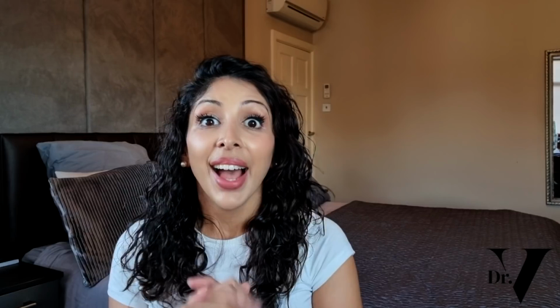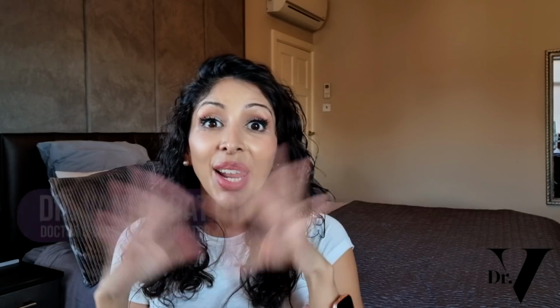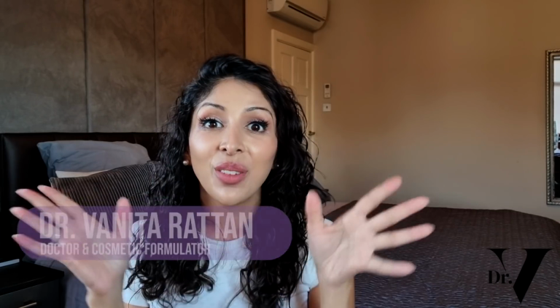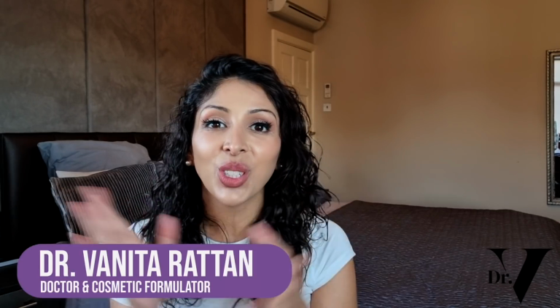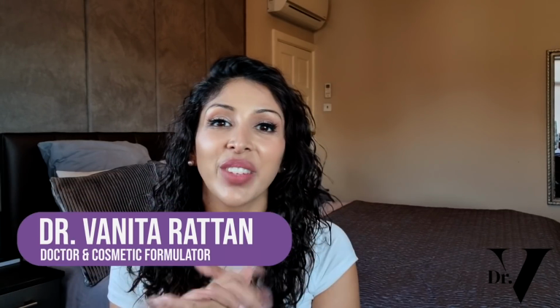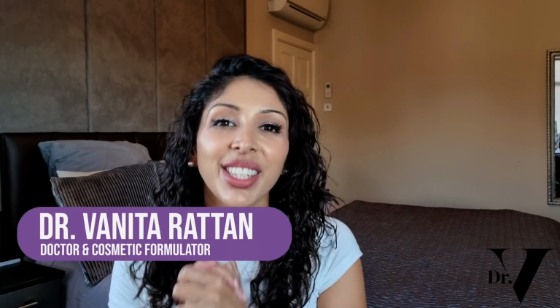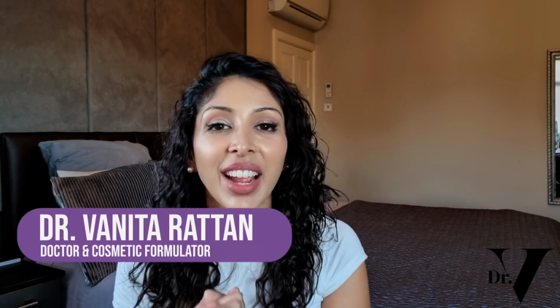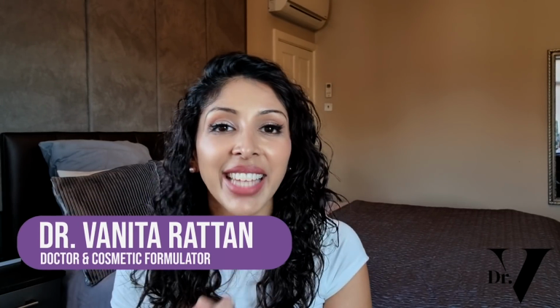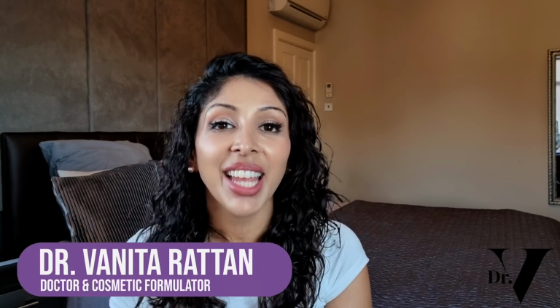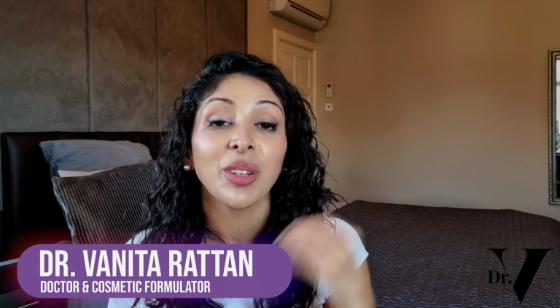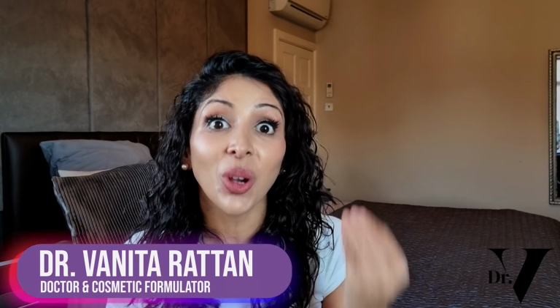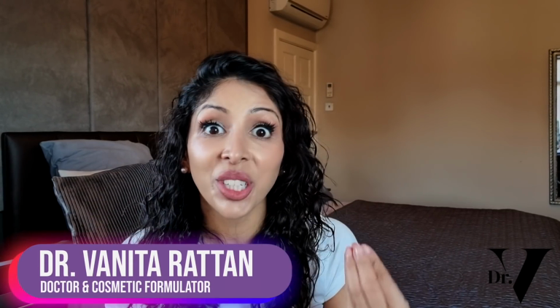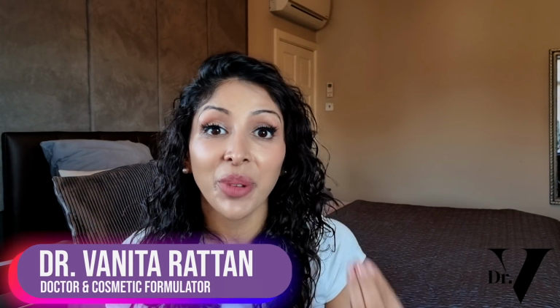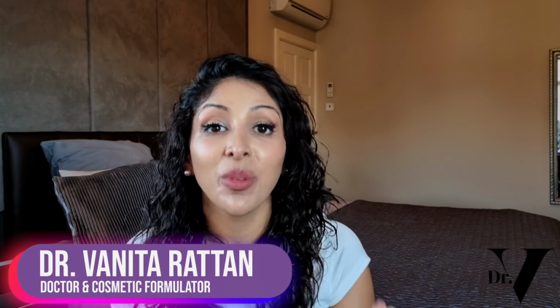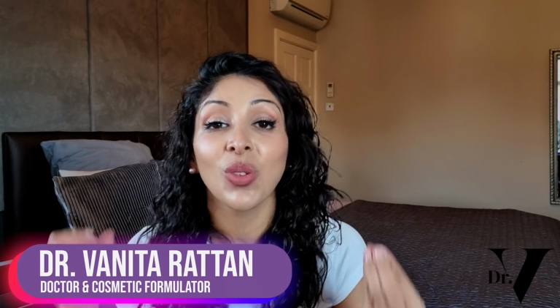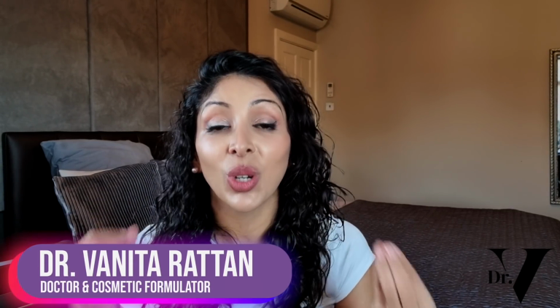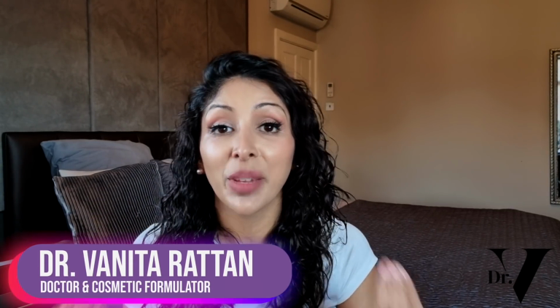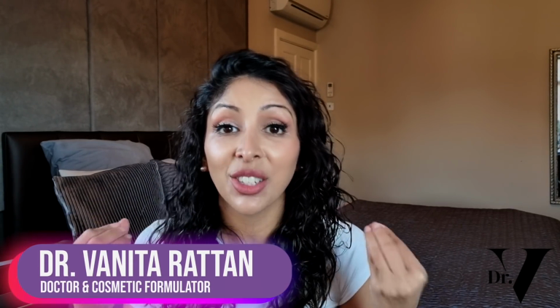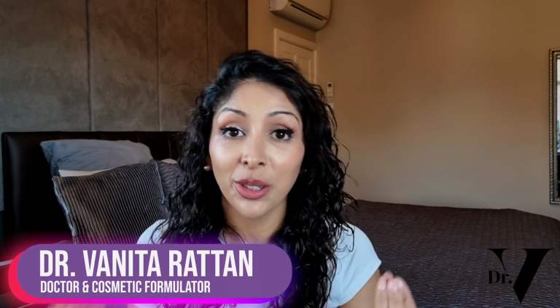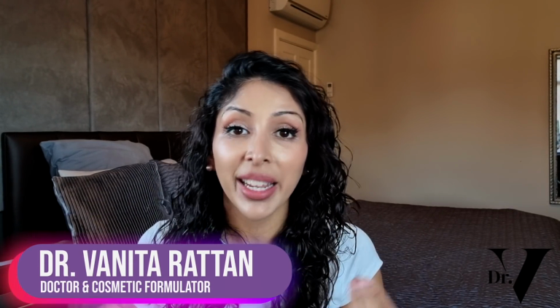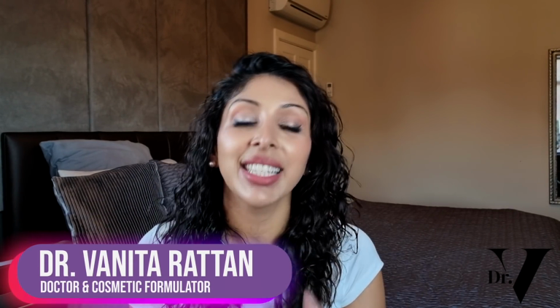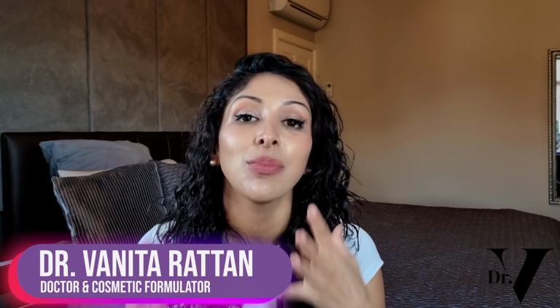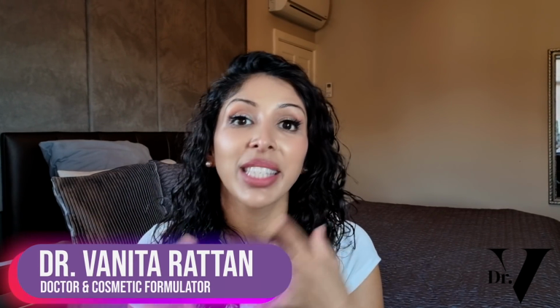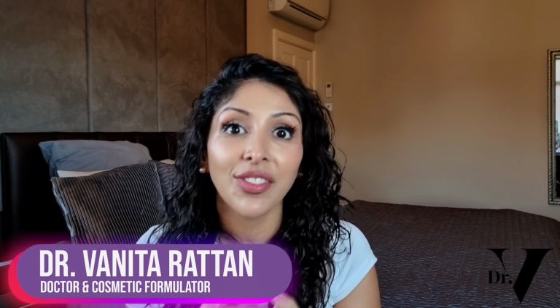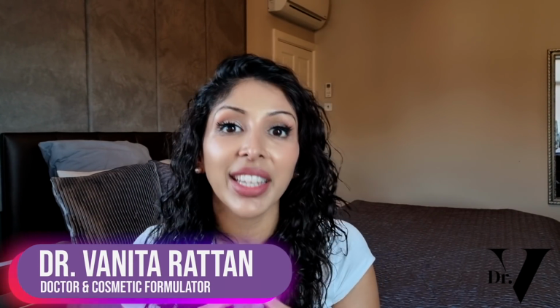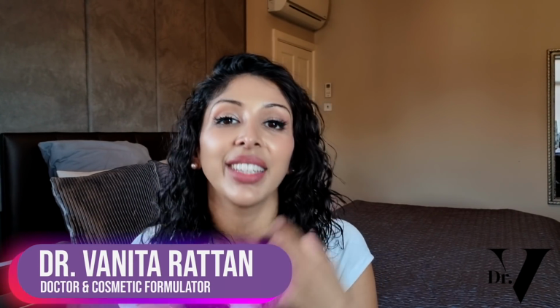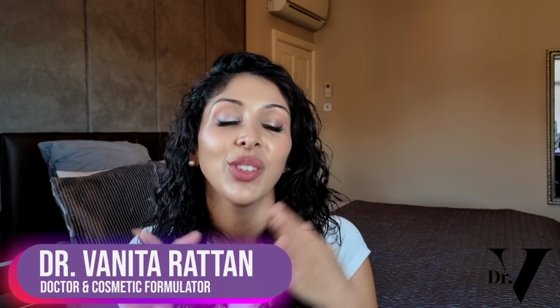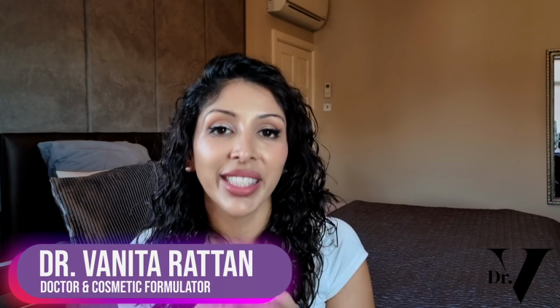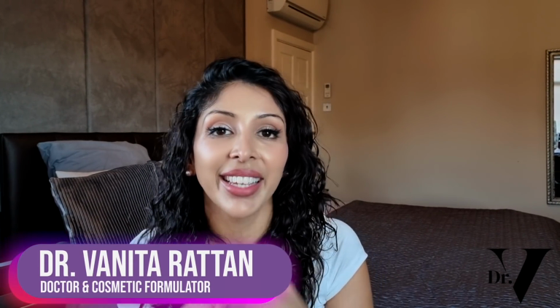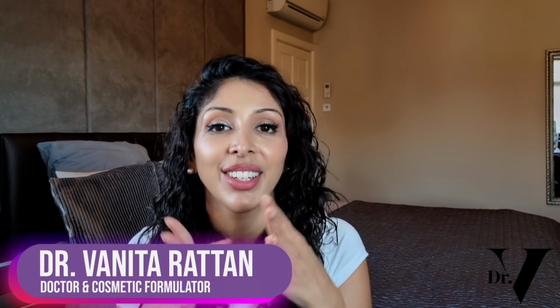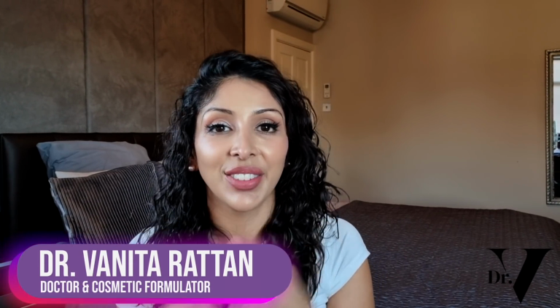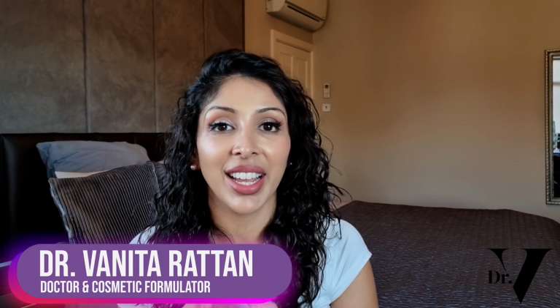Hello, I'm Dr. Vinita Rattan. I'm a doctor, but I'm also a cosmetic formulator specifically for skin of colour.